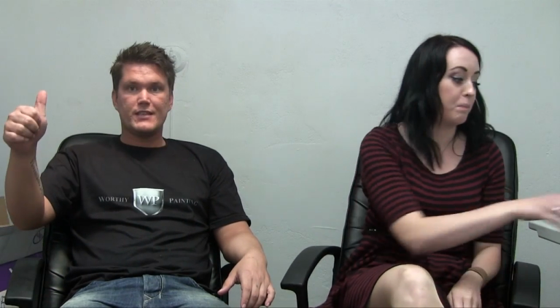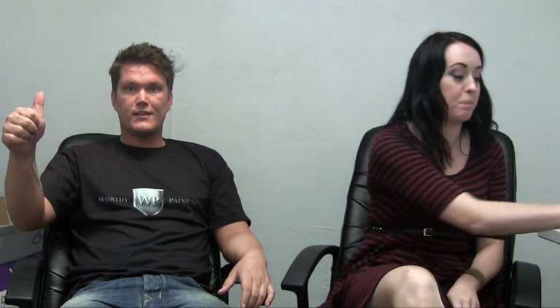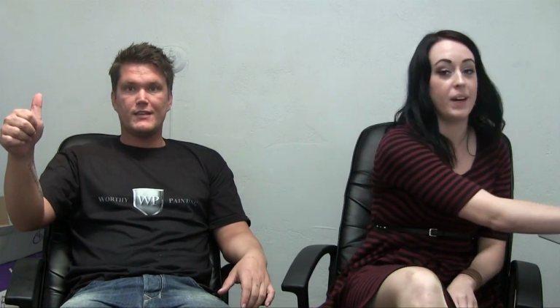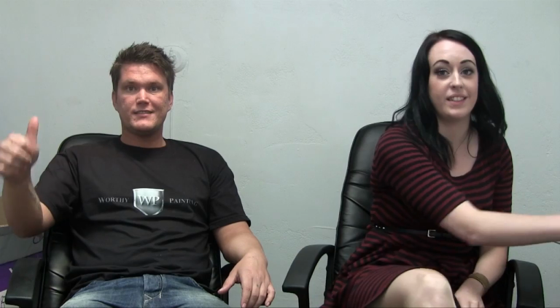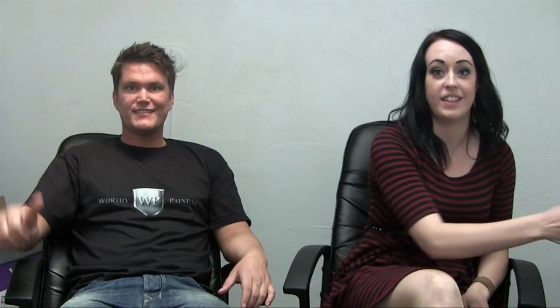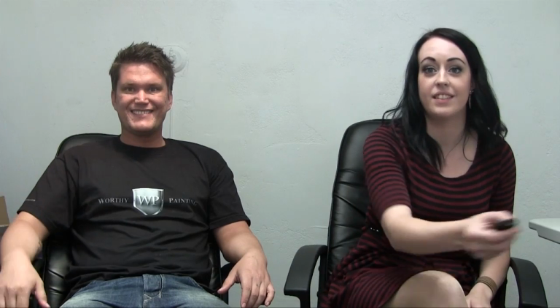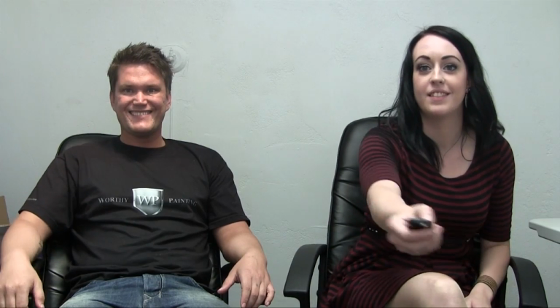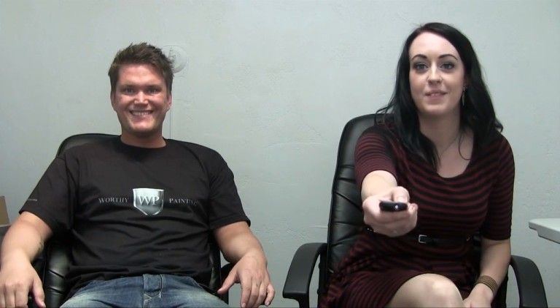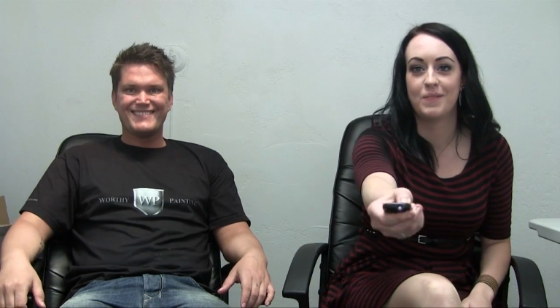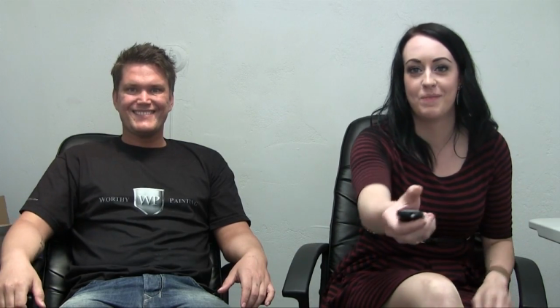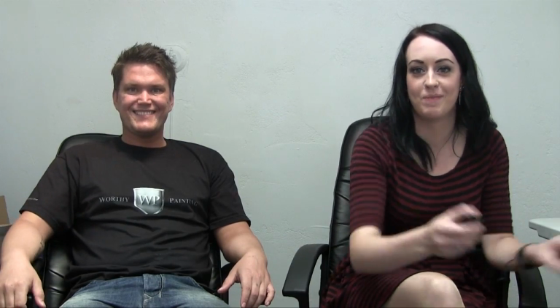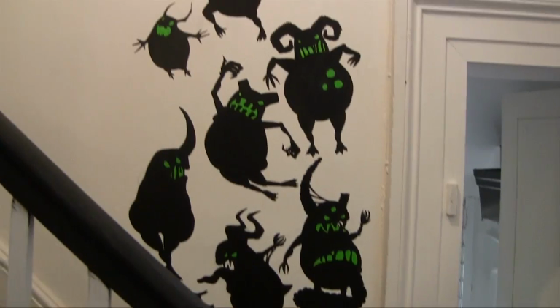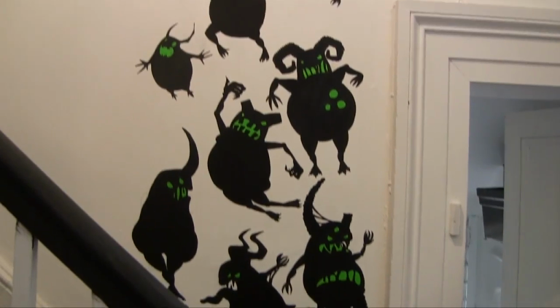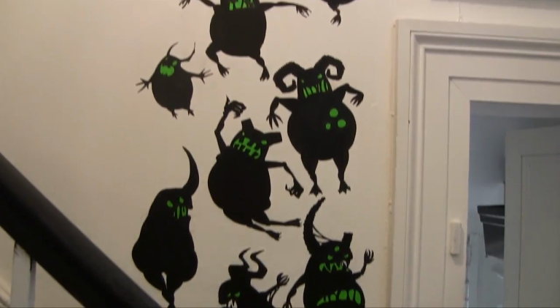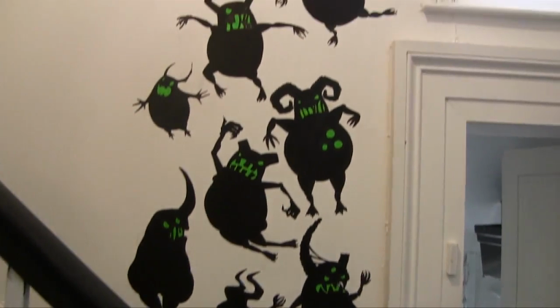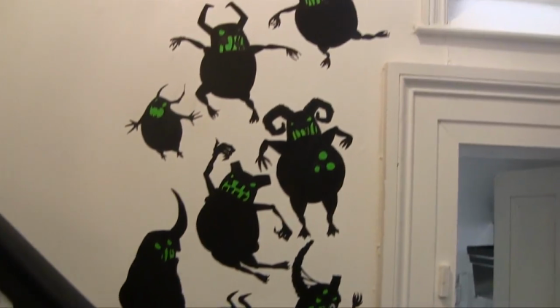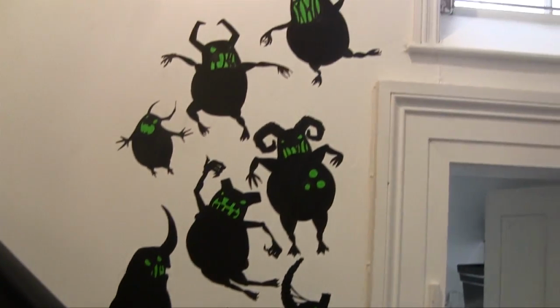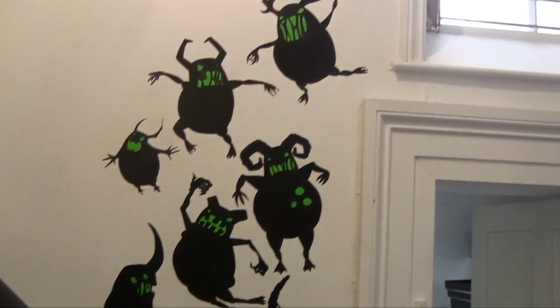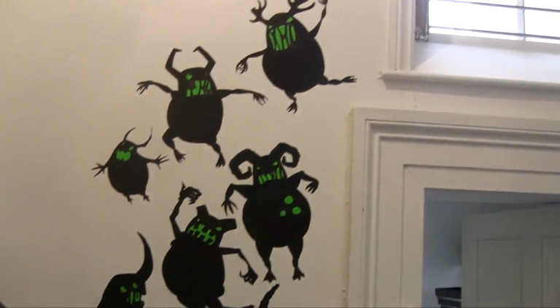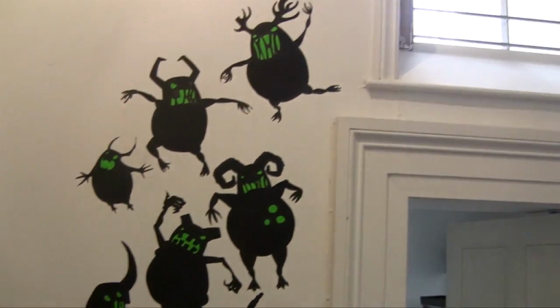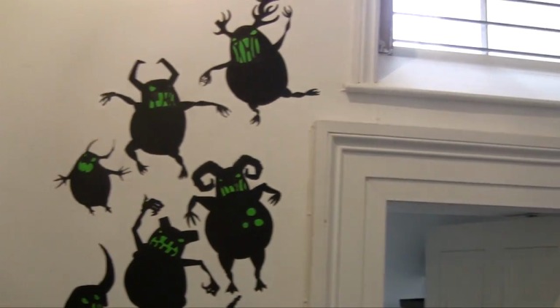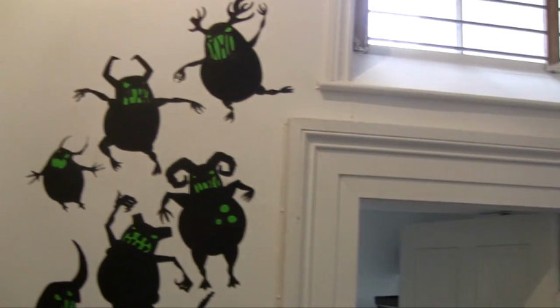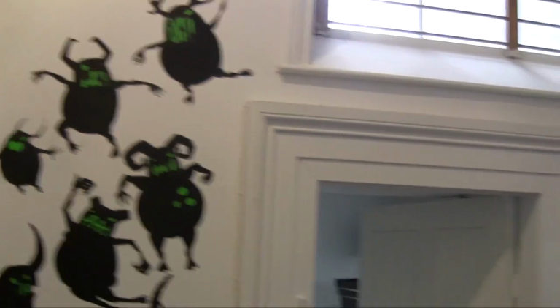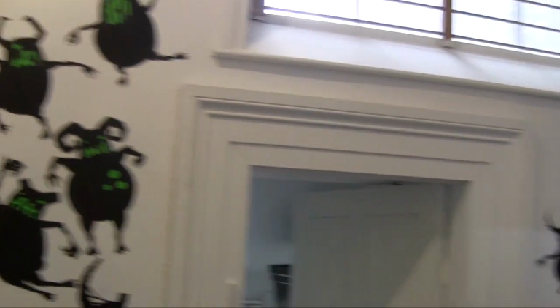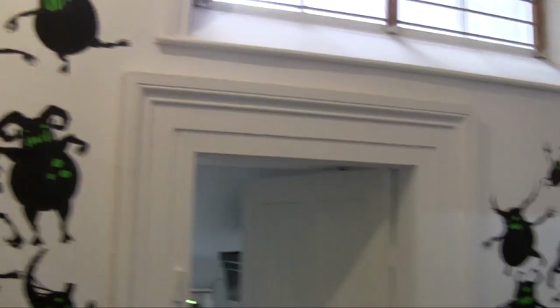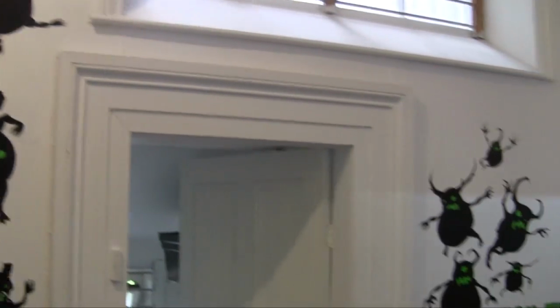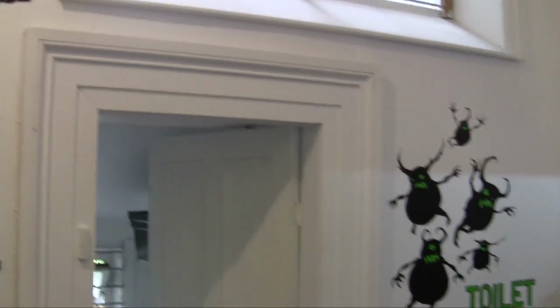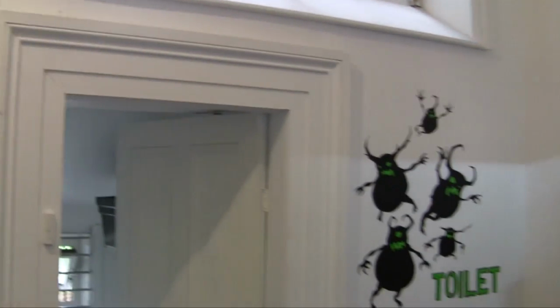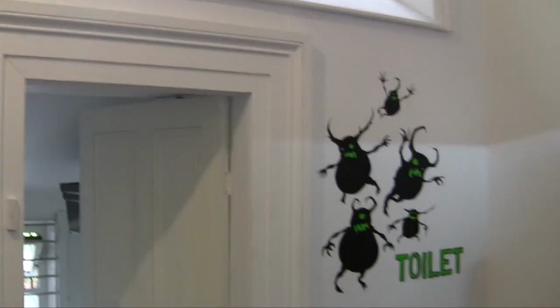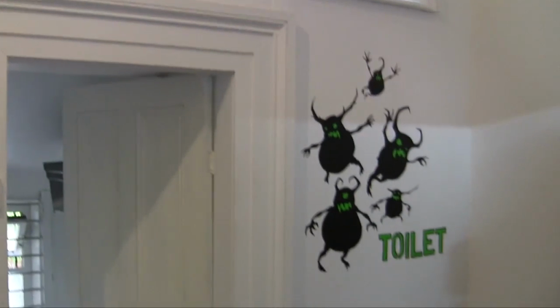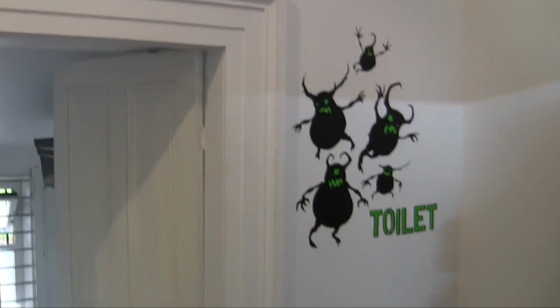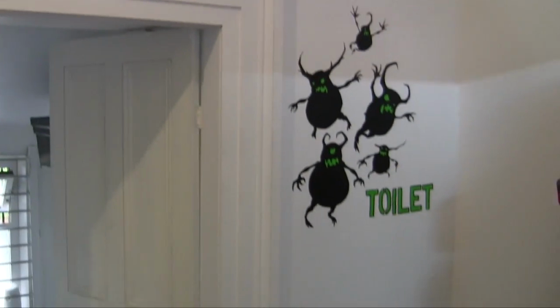Why are these here? The Nurblings — they guard the toilet.